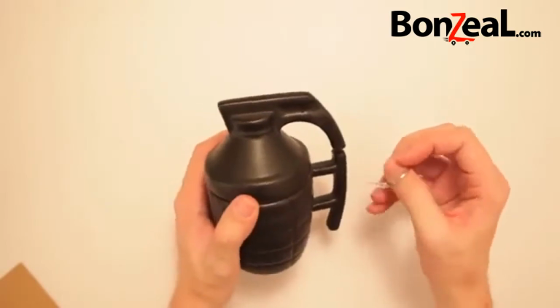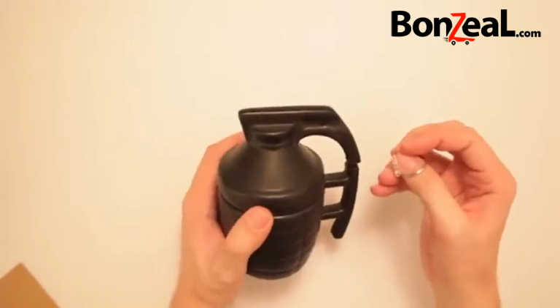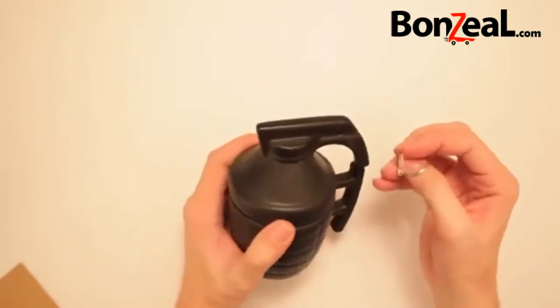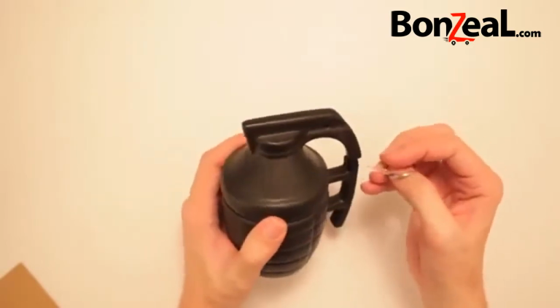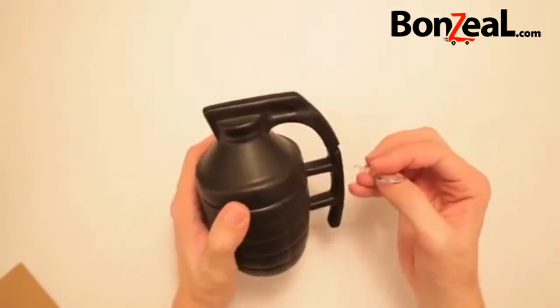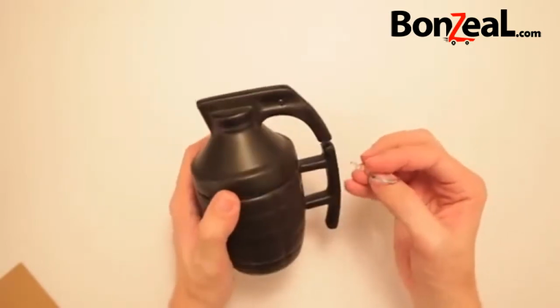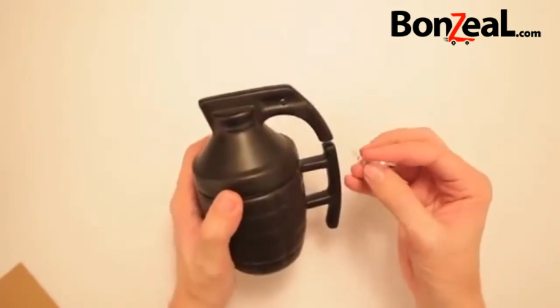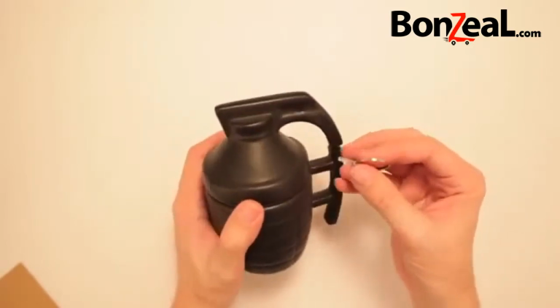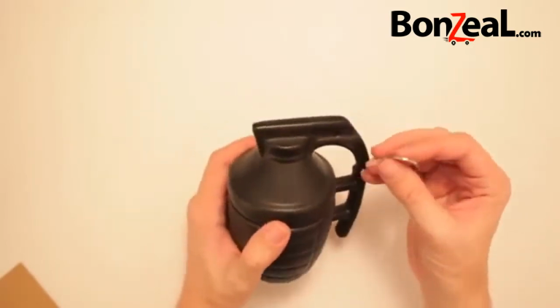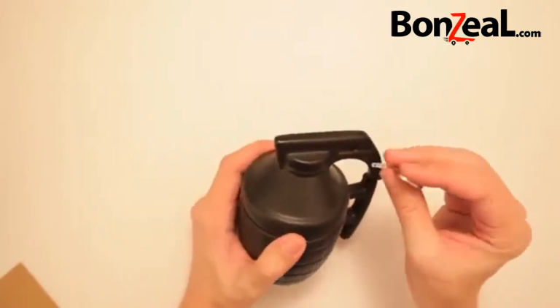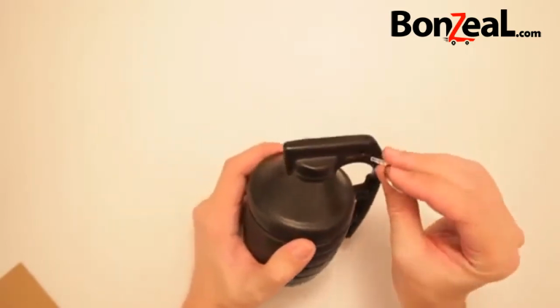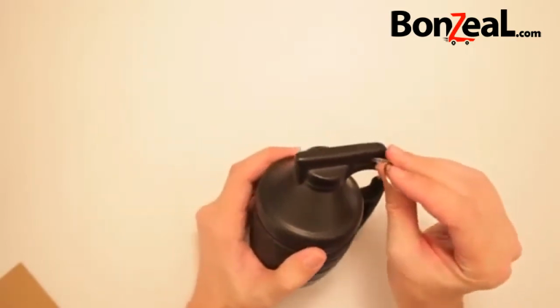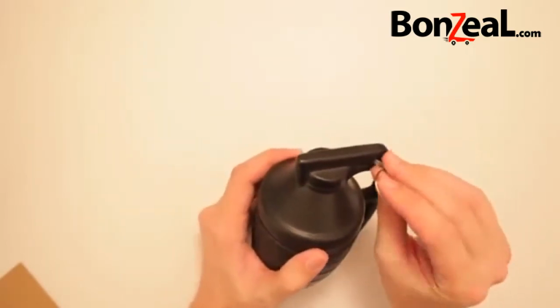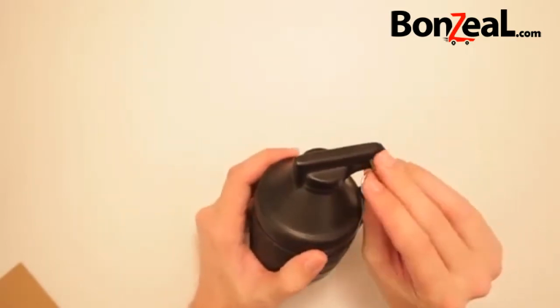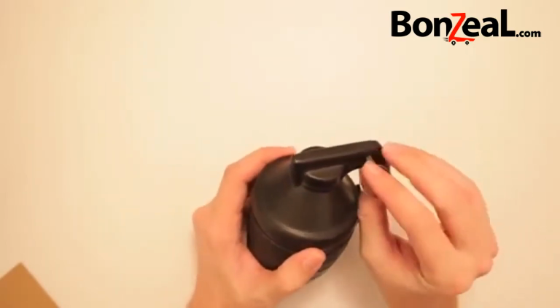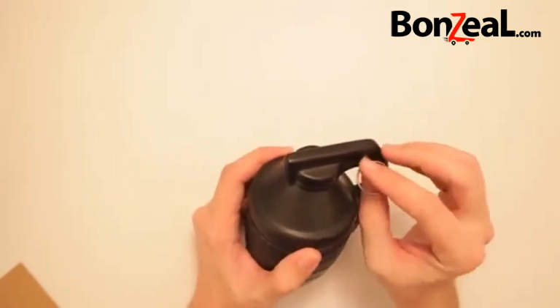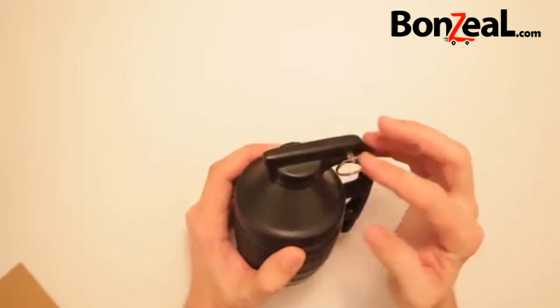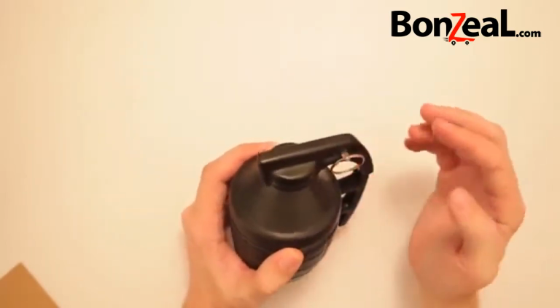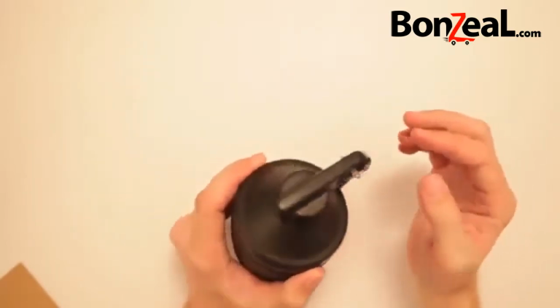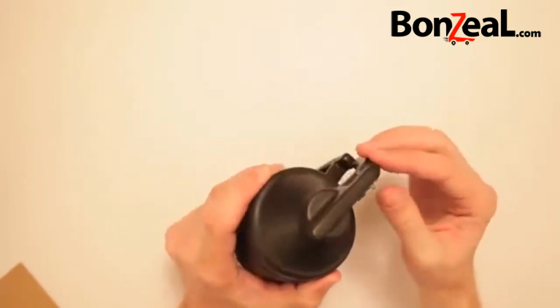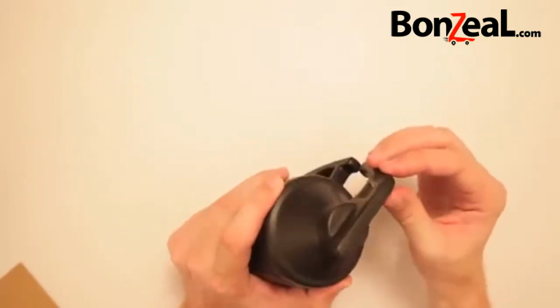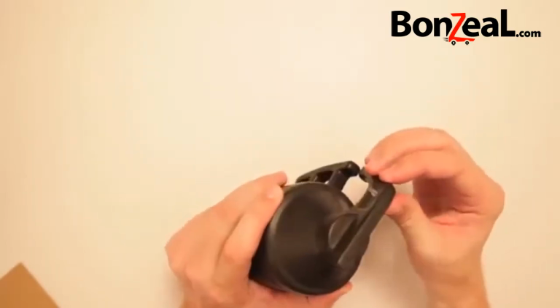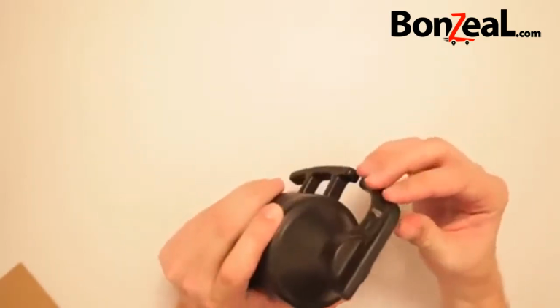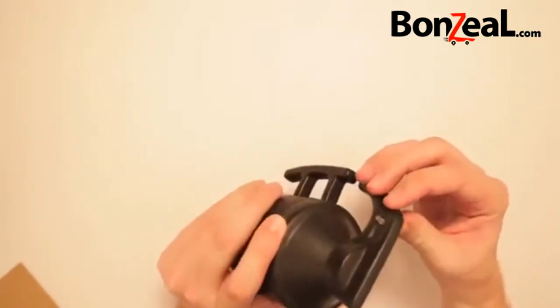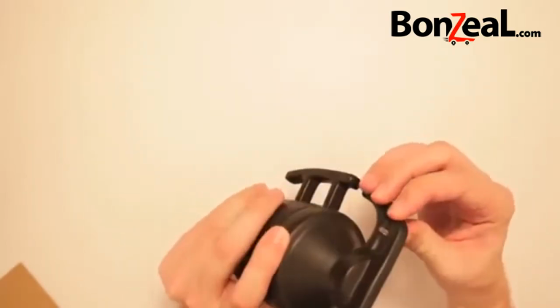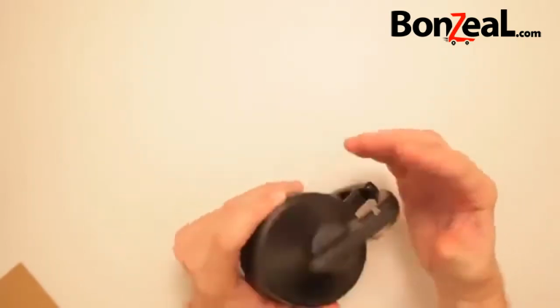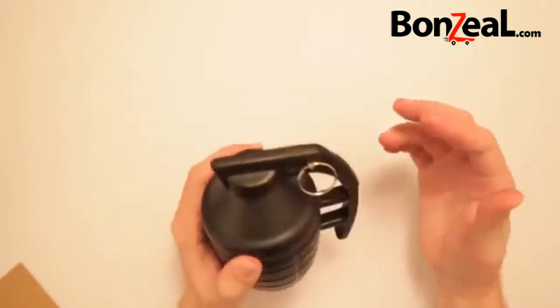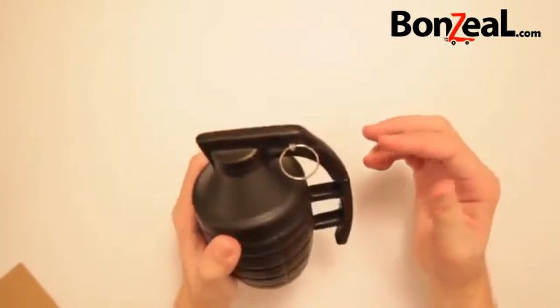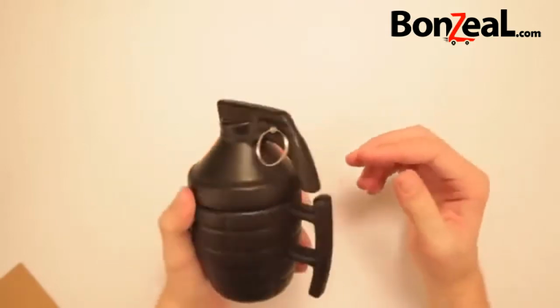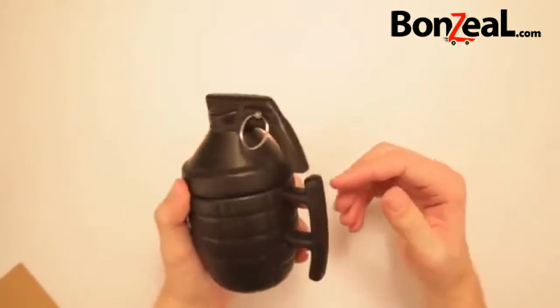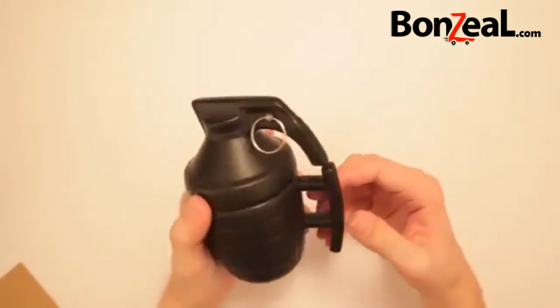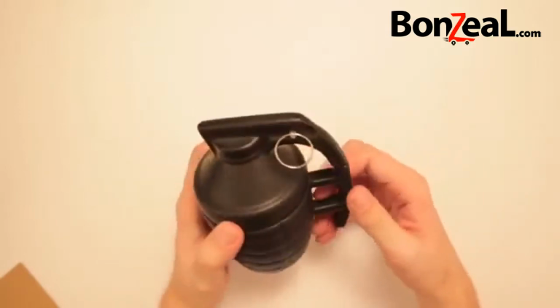That's a real thing to pull out. And you put it right back in there. Fits in there nicely.